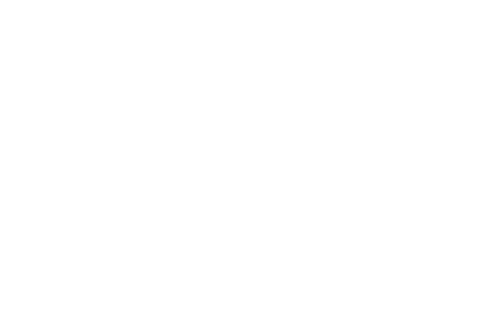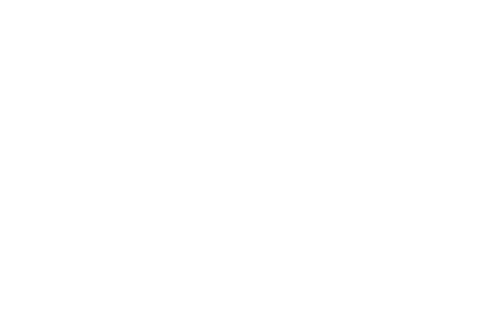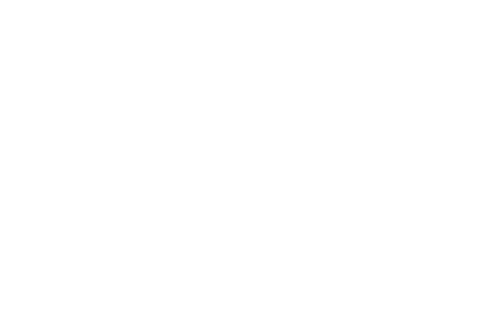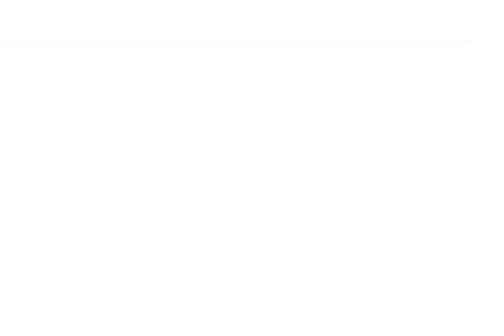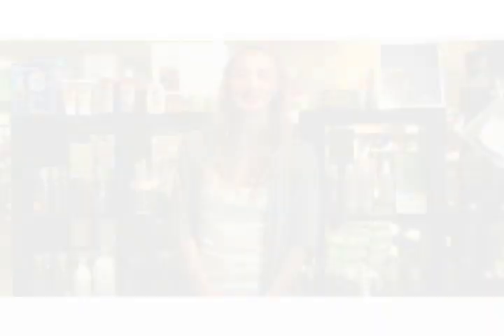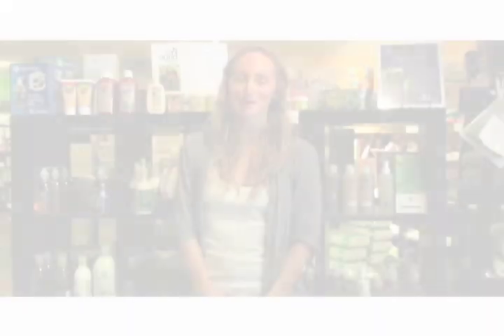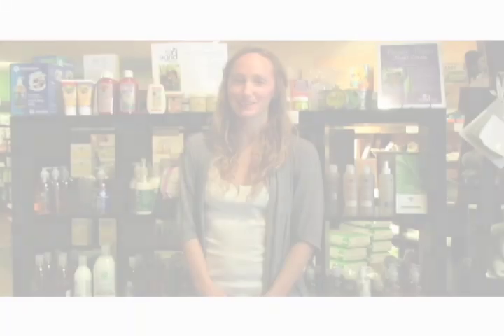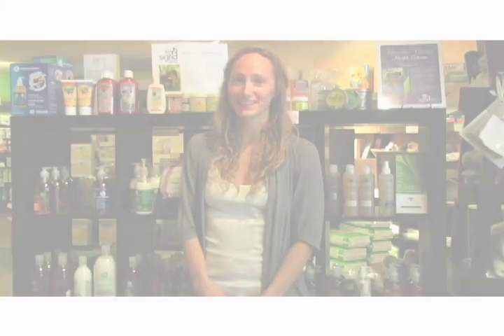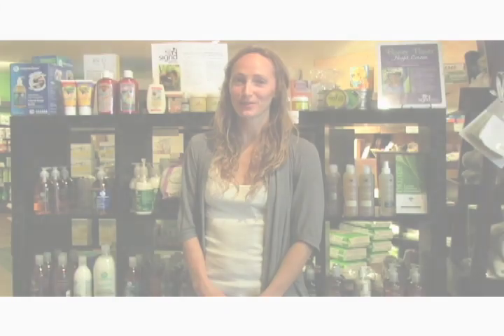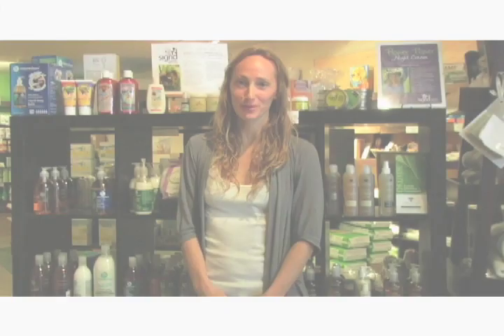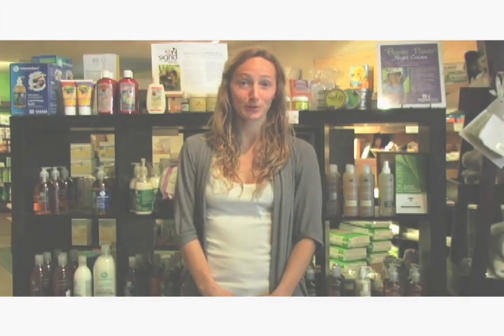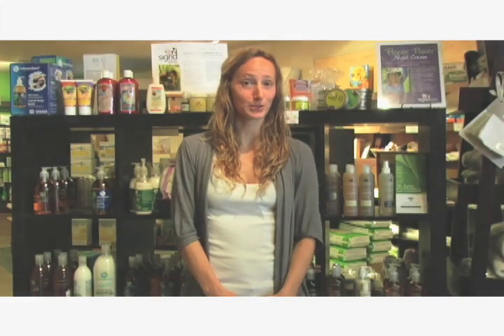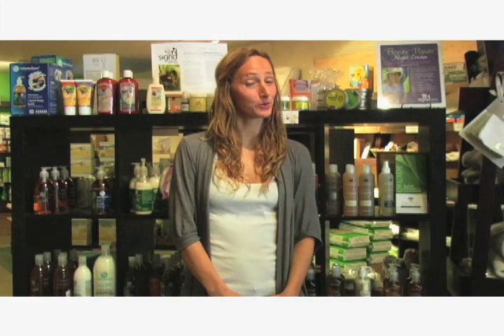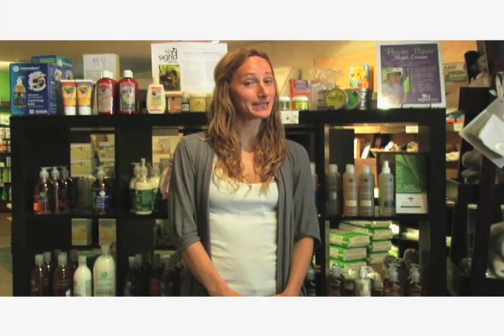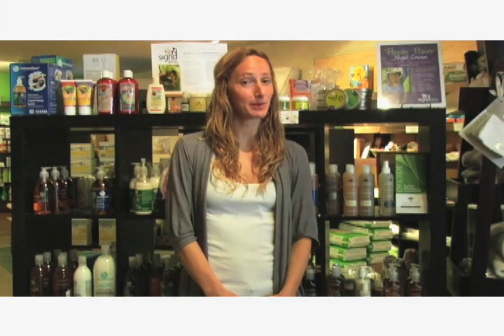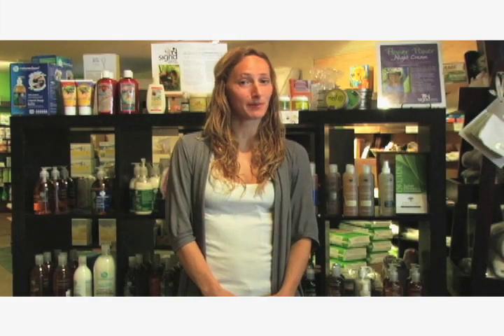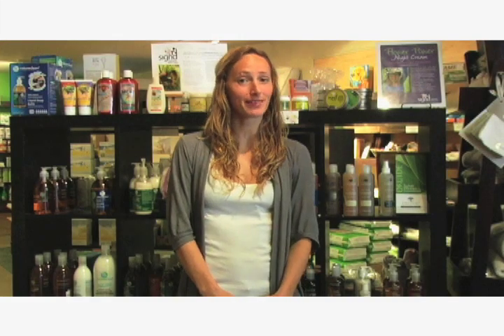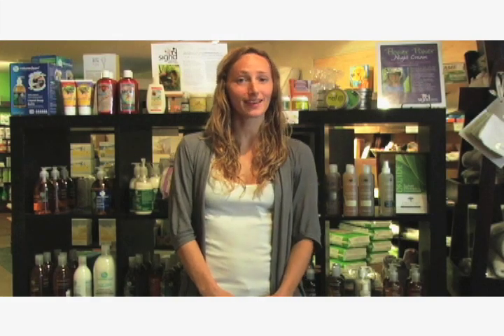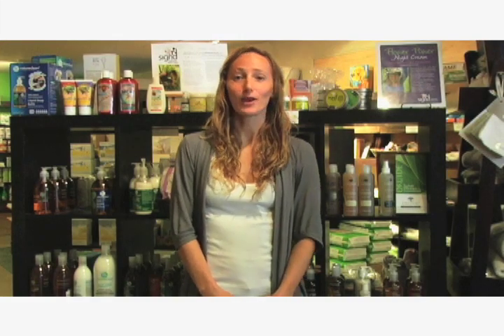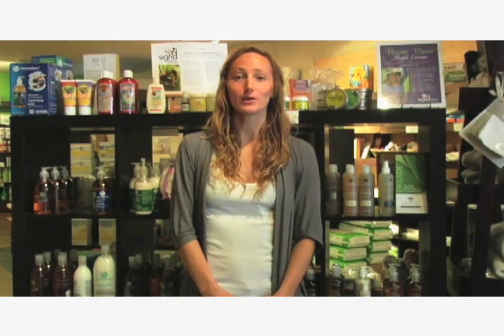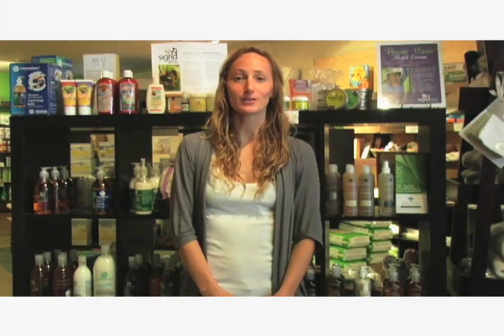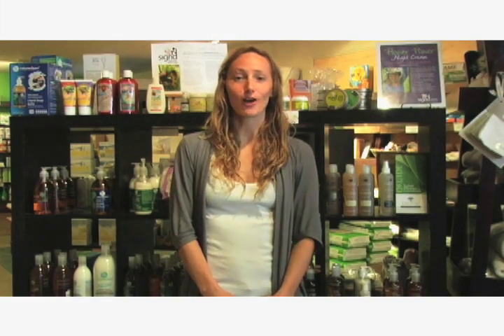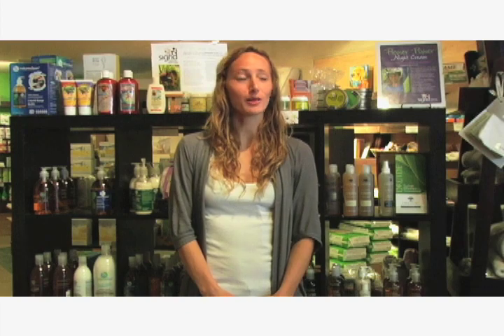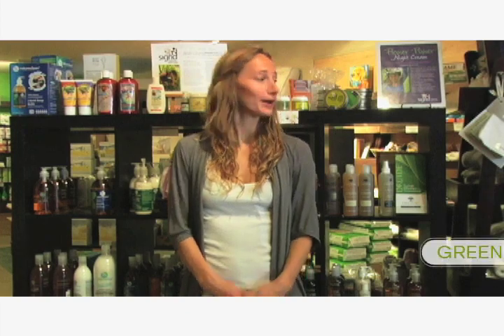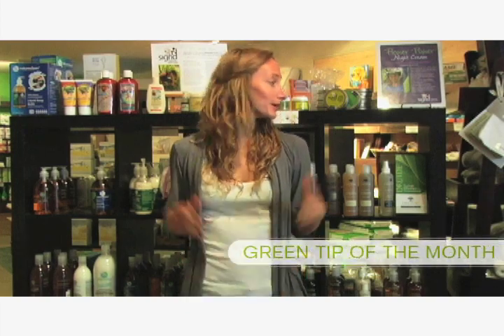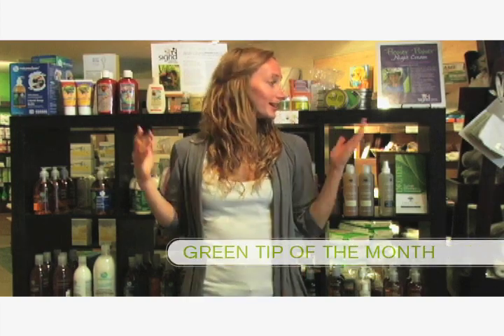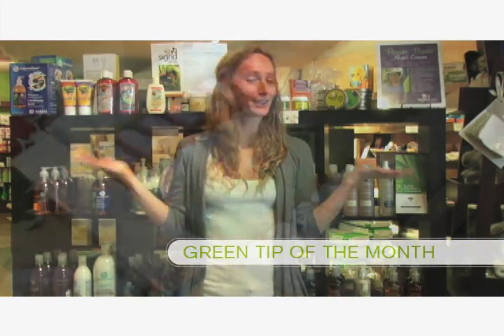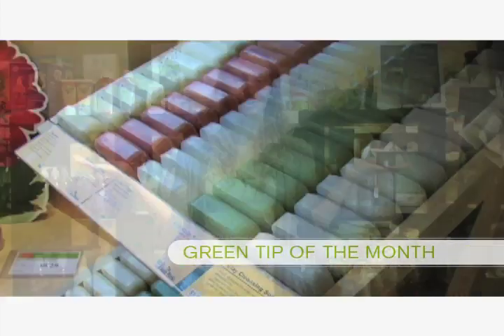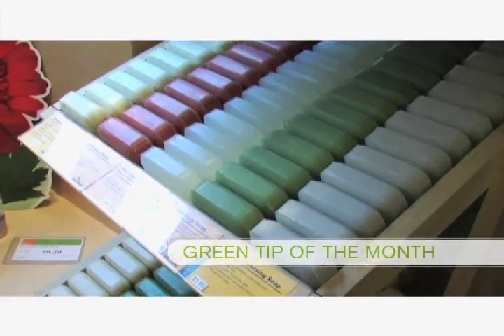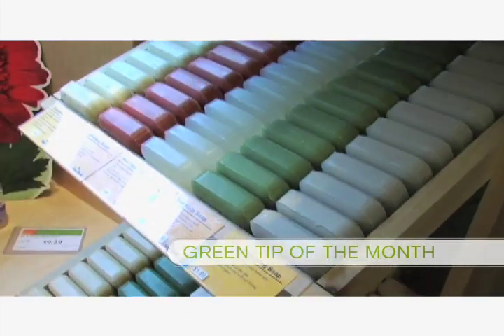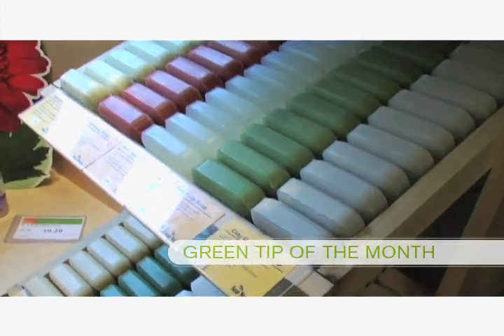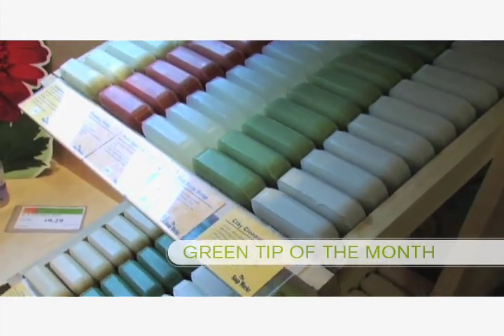Hey, it's Deena Robertson here with Moksha's Green Tip of the Month, which is all about green cosmetics.